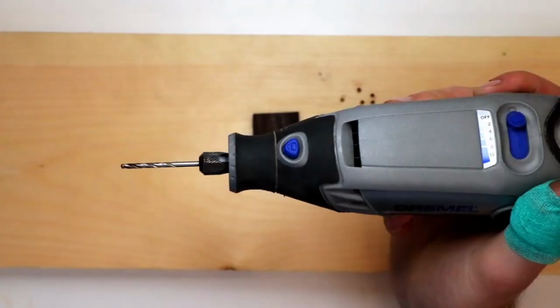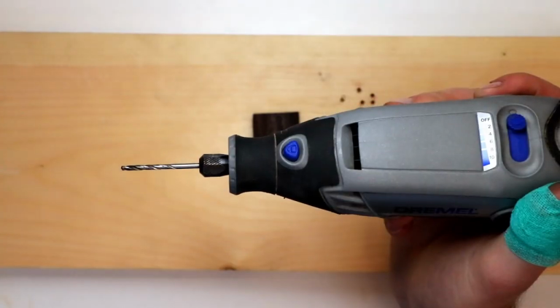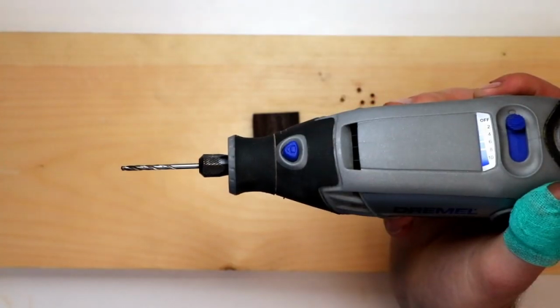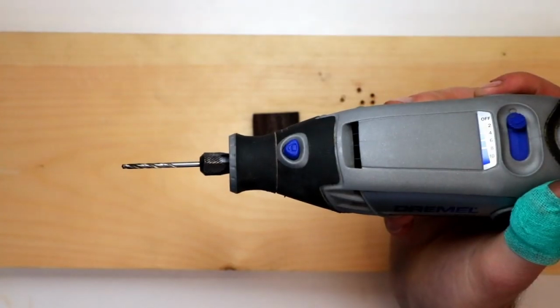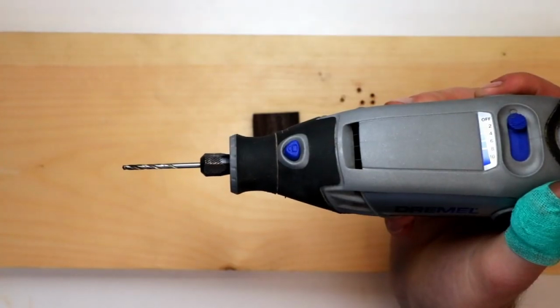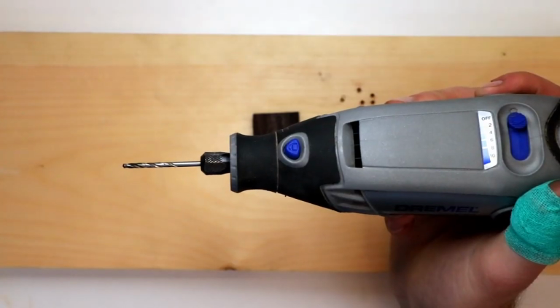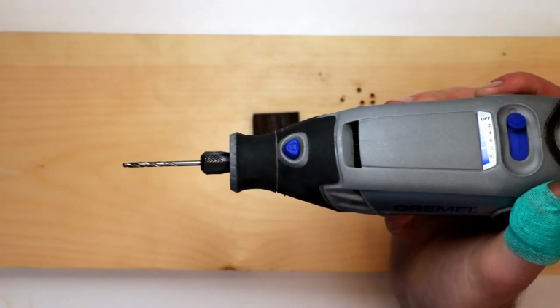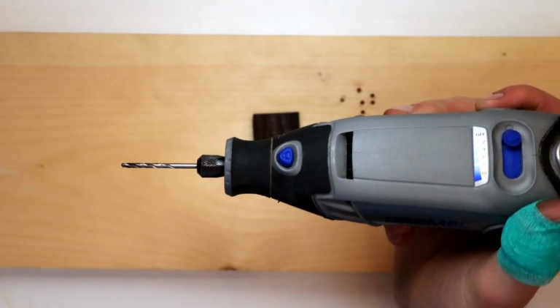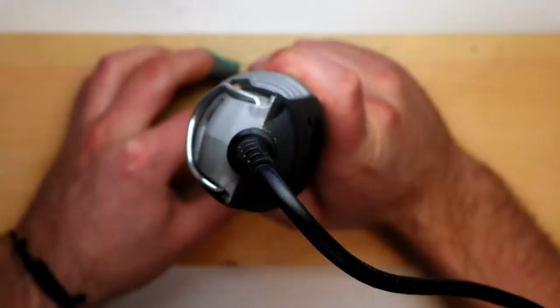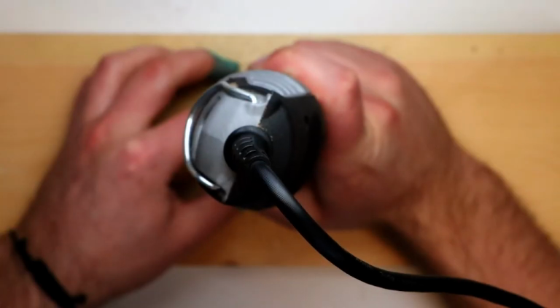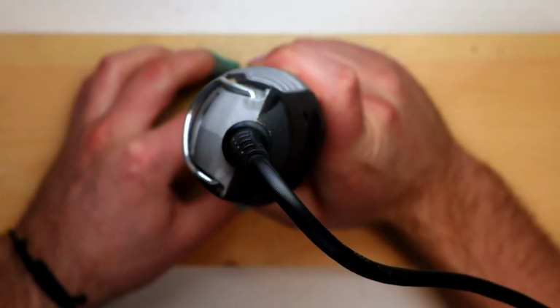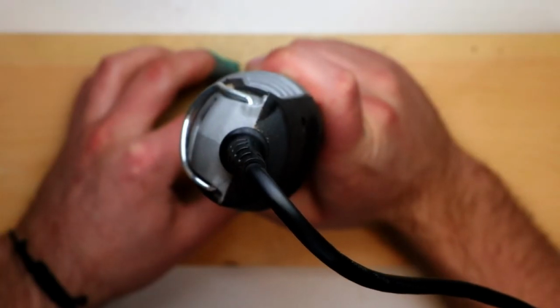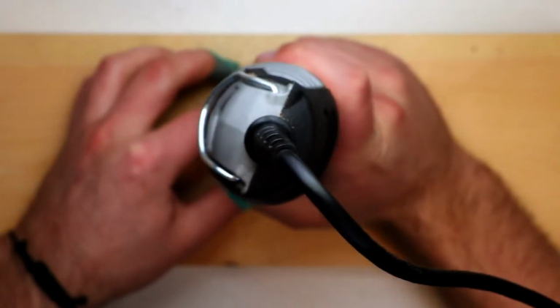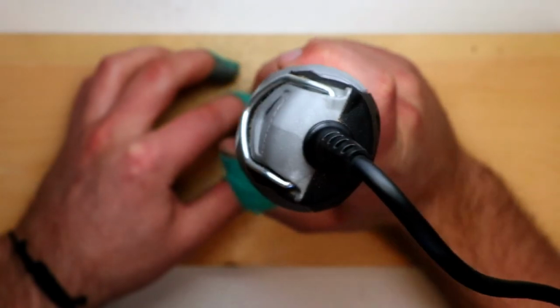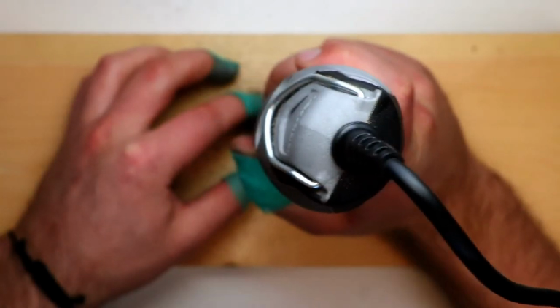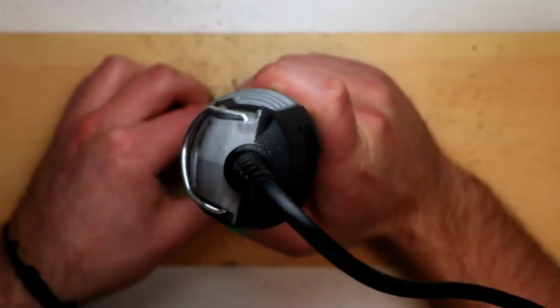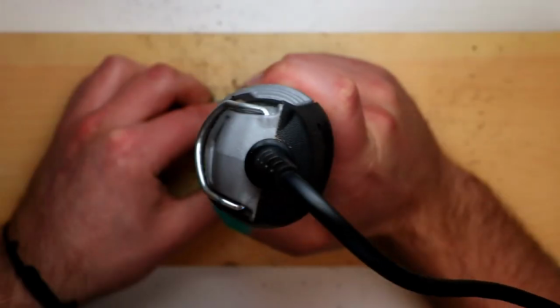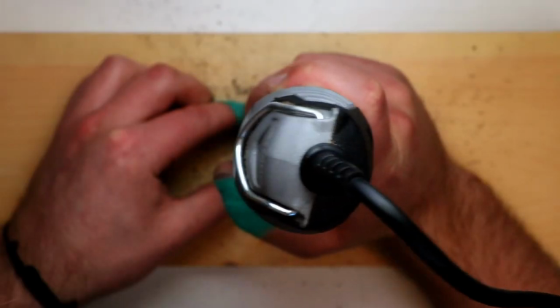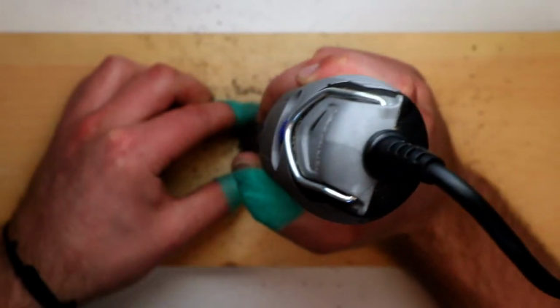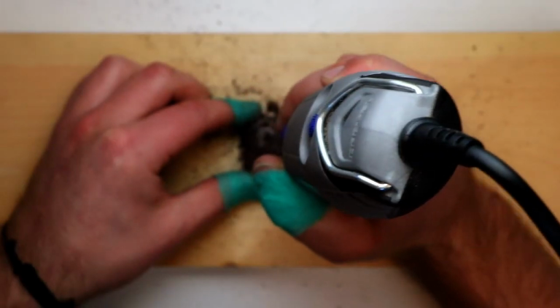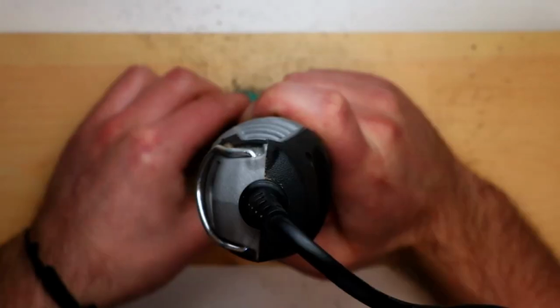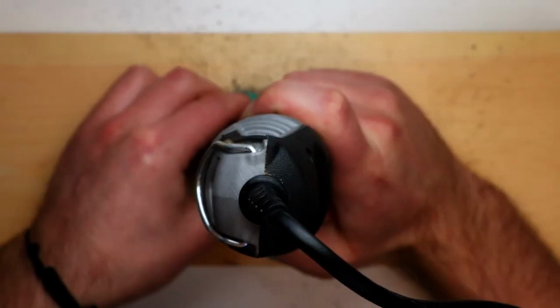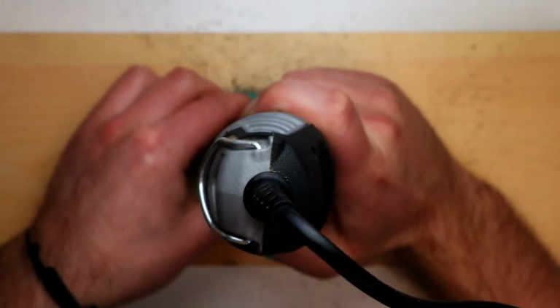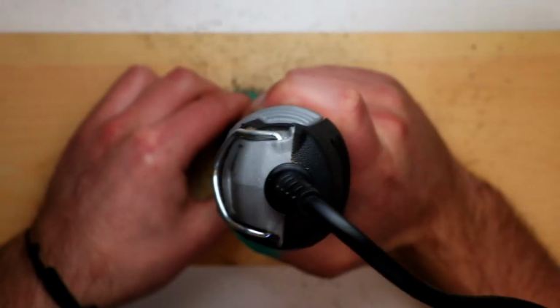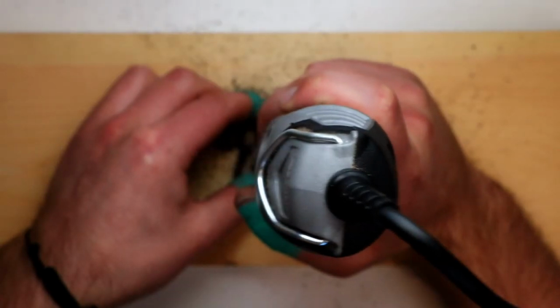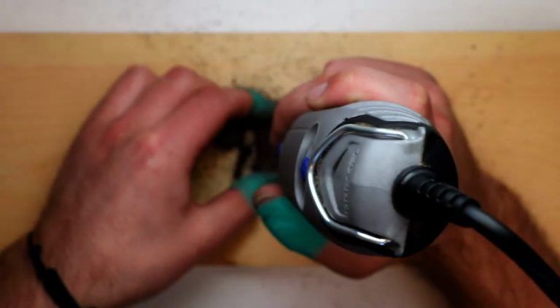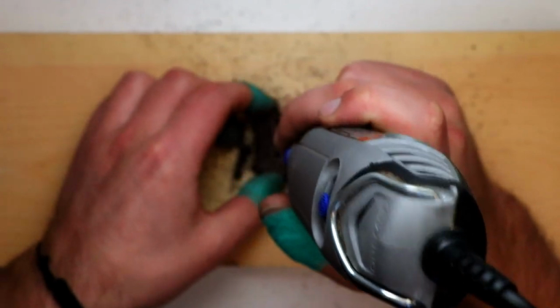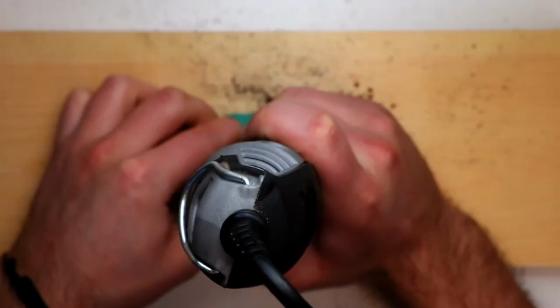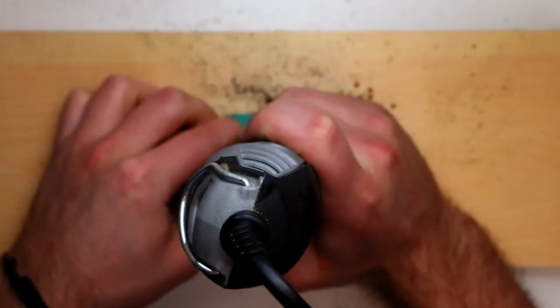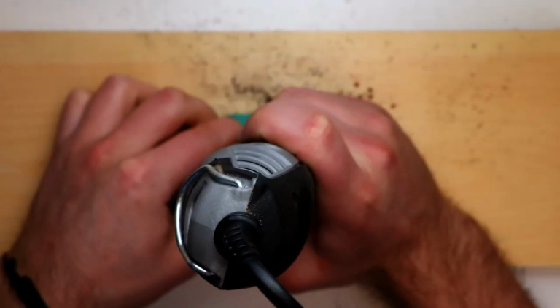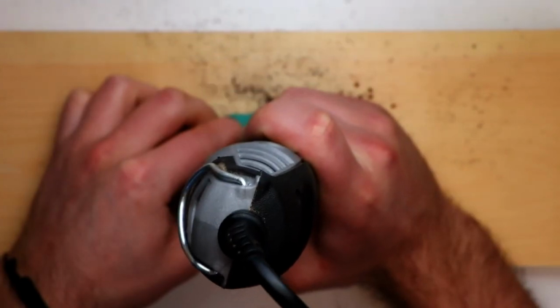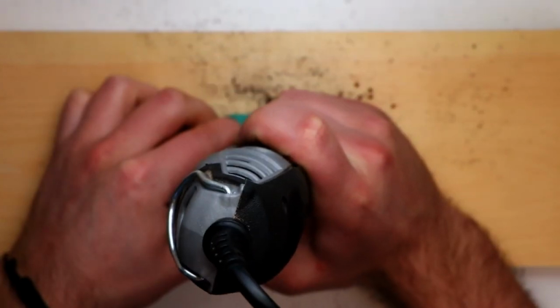Next is to drill out the holes. I'm using a Dremel, but if you have a drill press or hand drill, just give that a go.